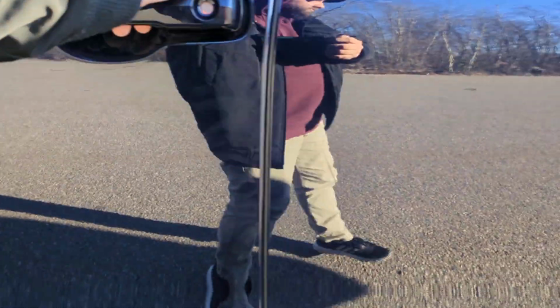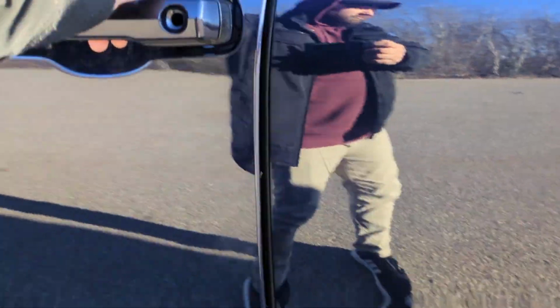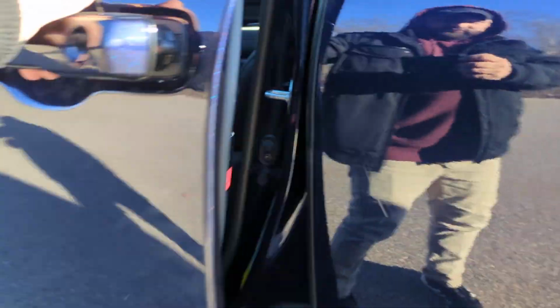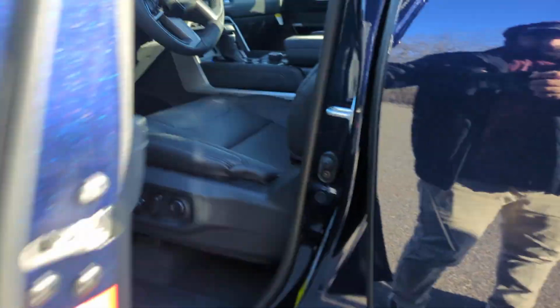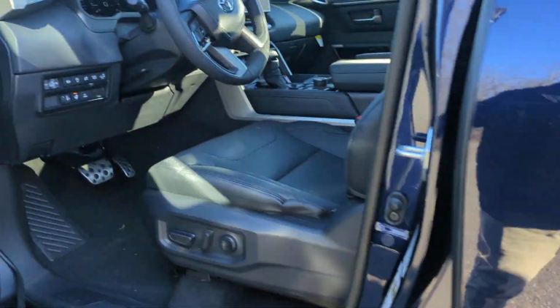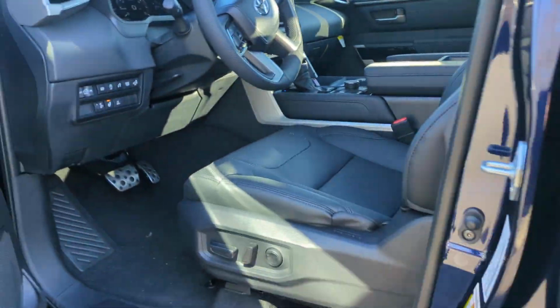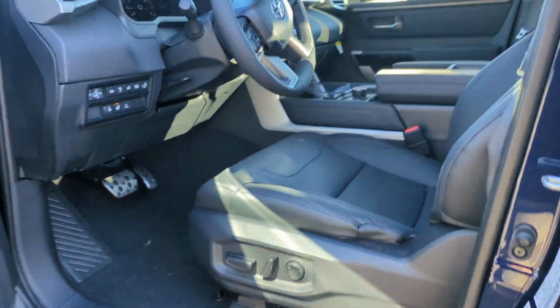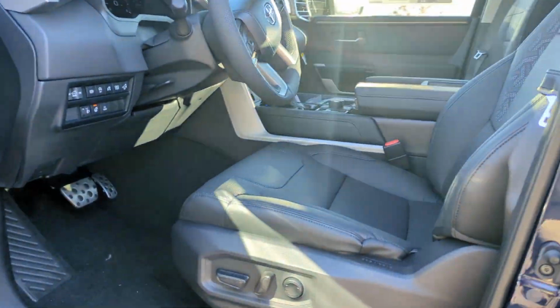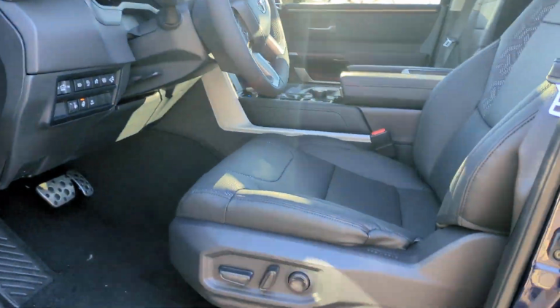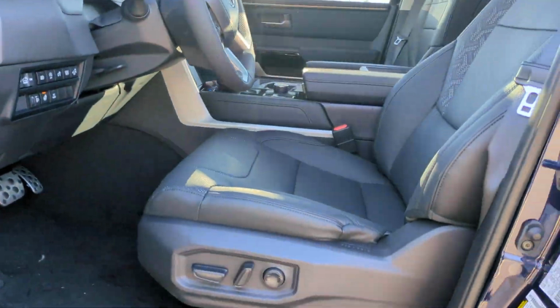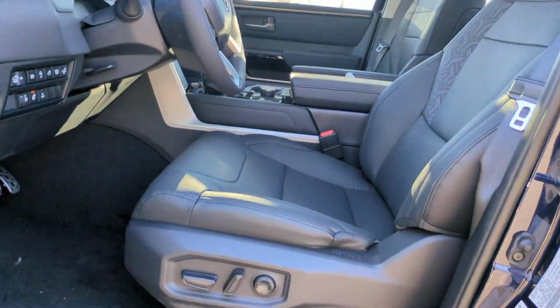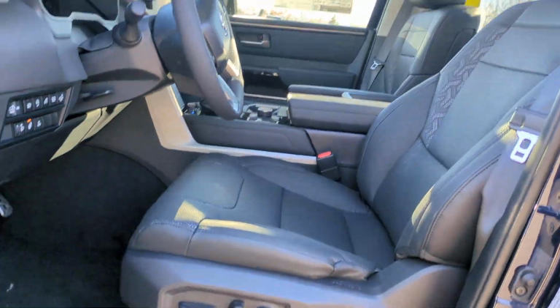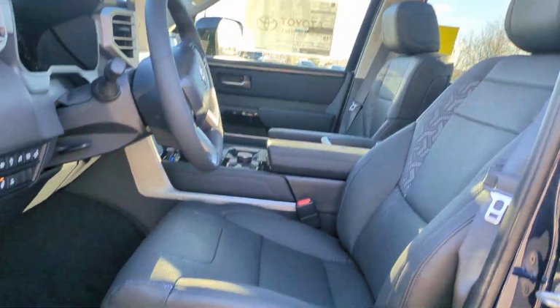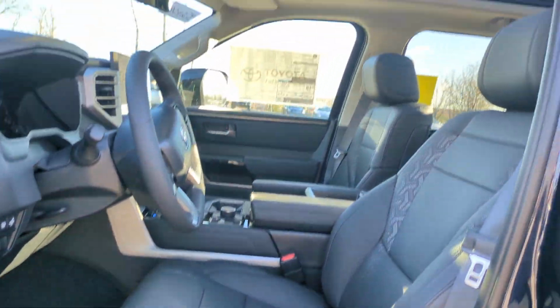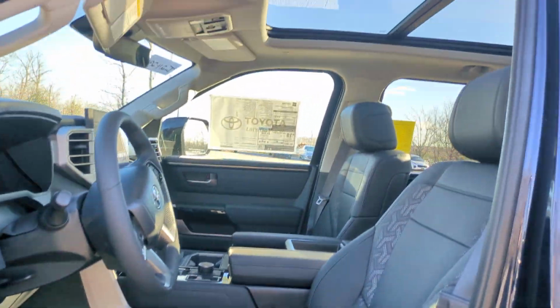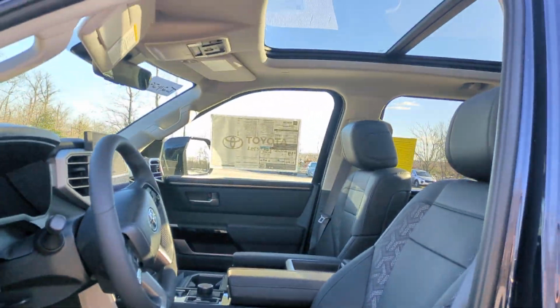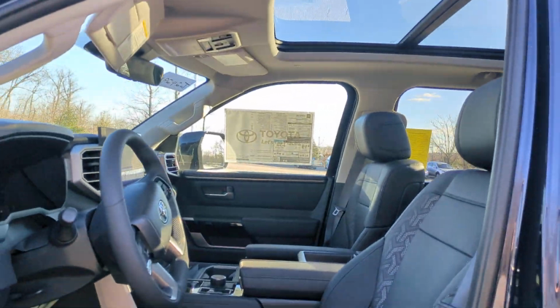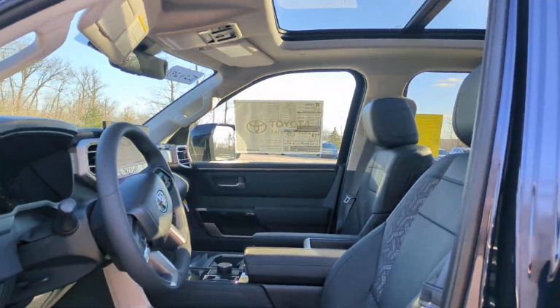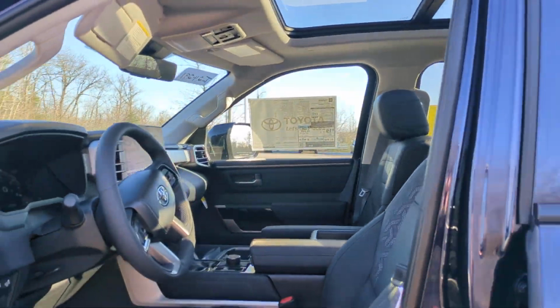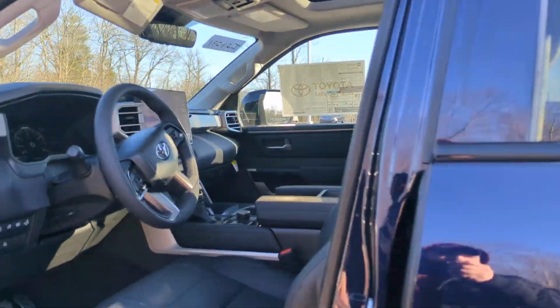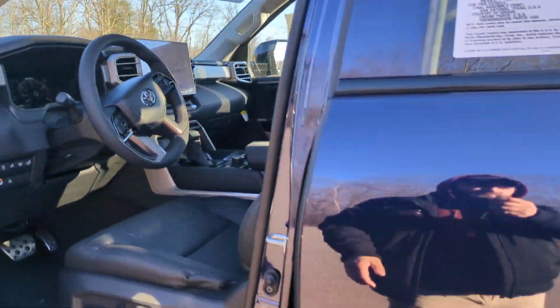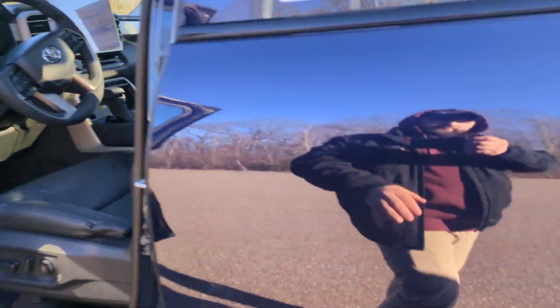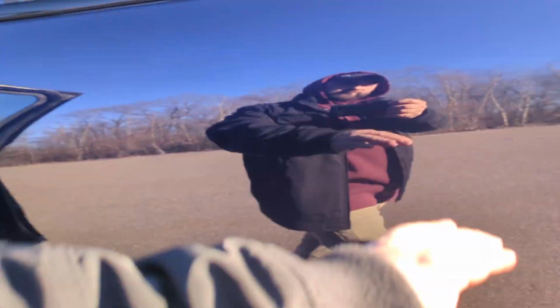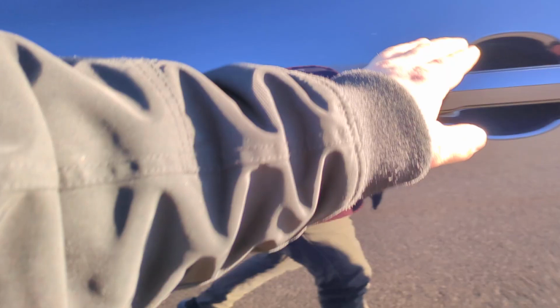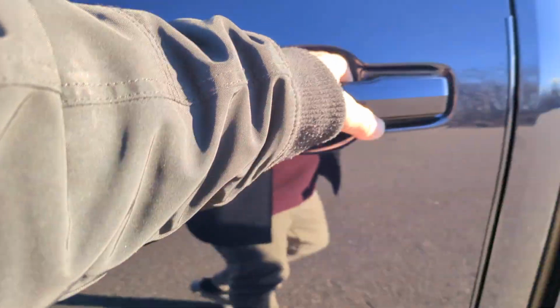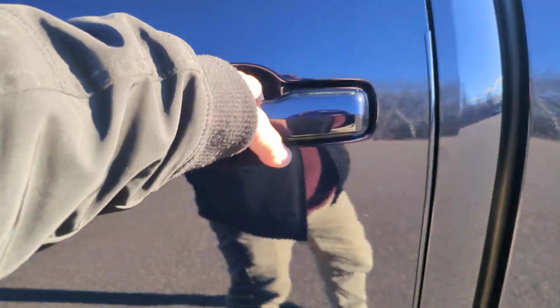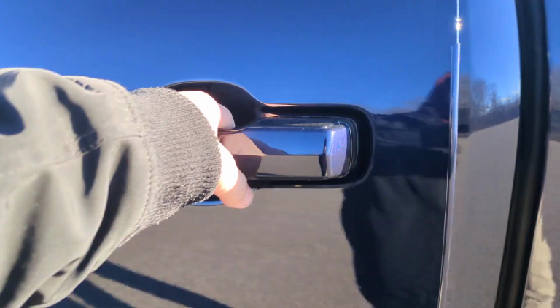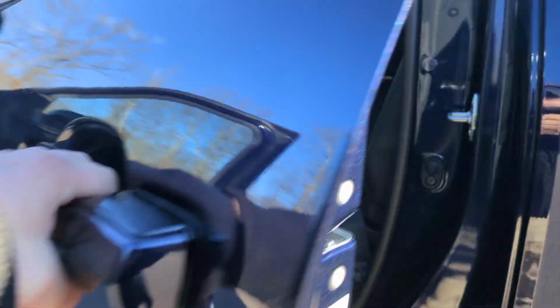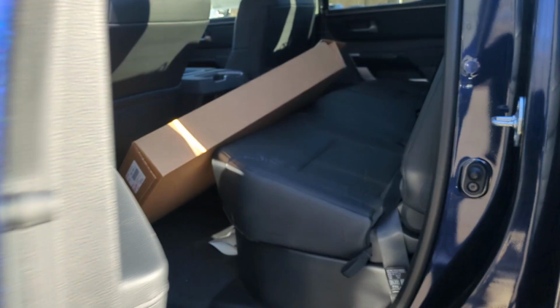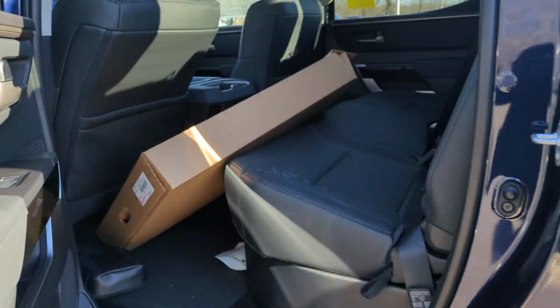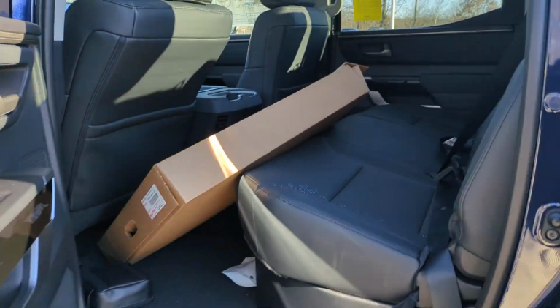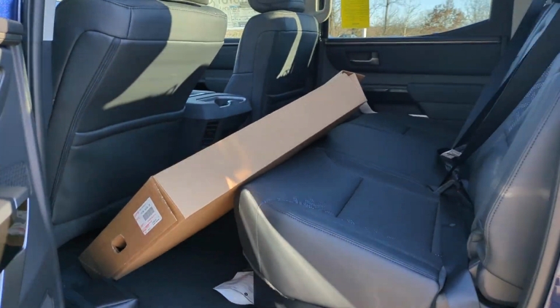Keyless entry, power passenger seat, heated mirrors, satellite radio, and backup camera.